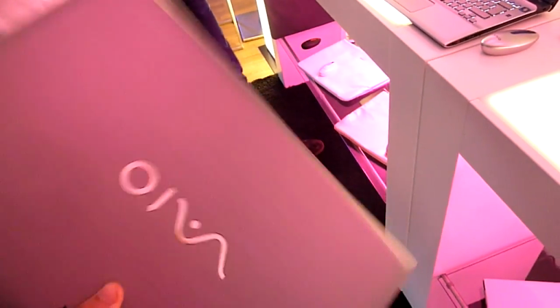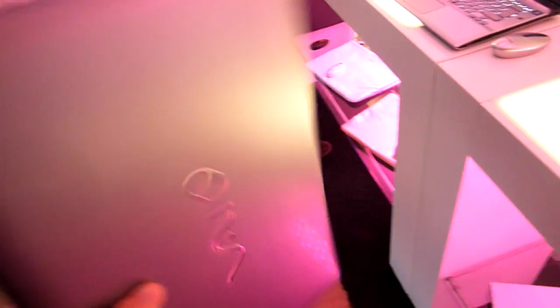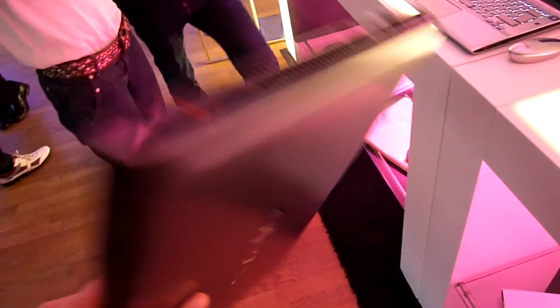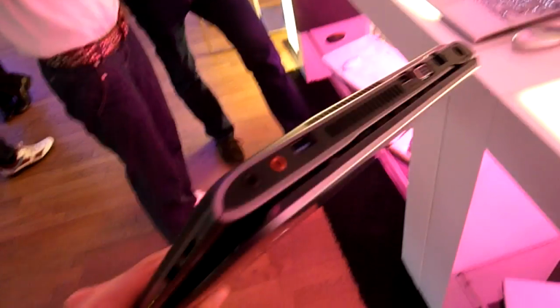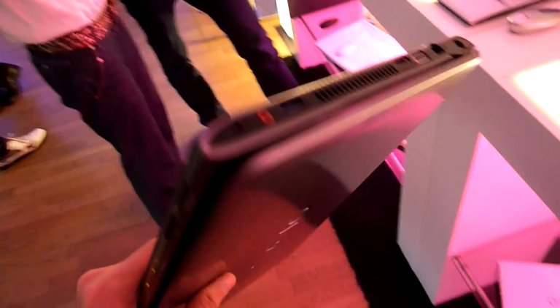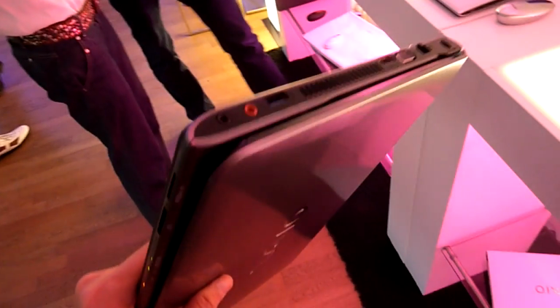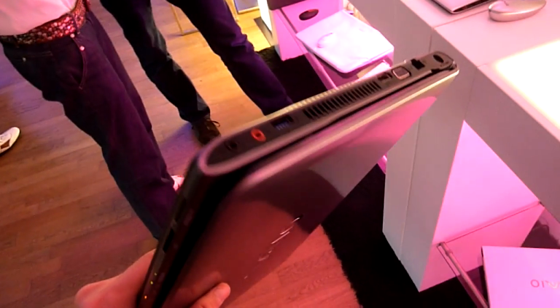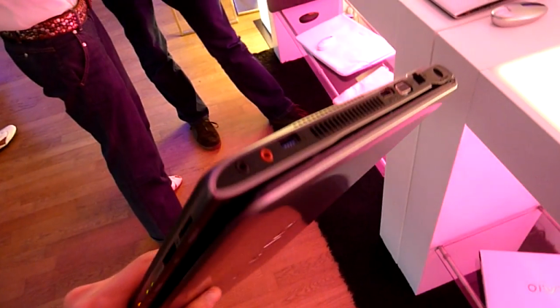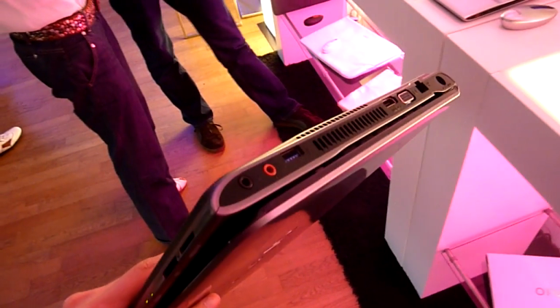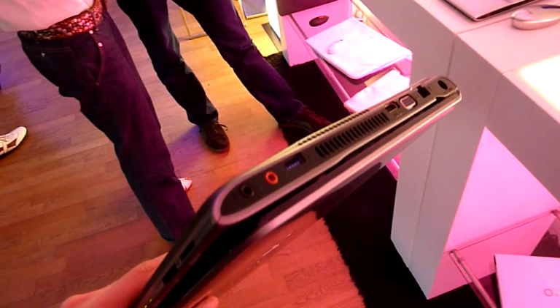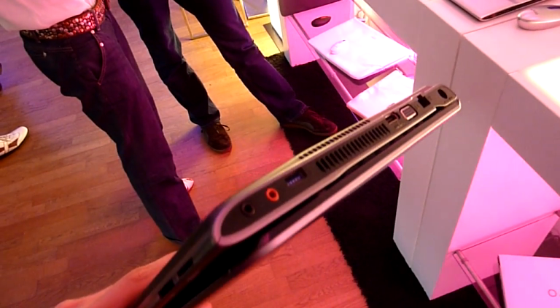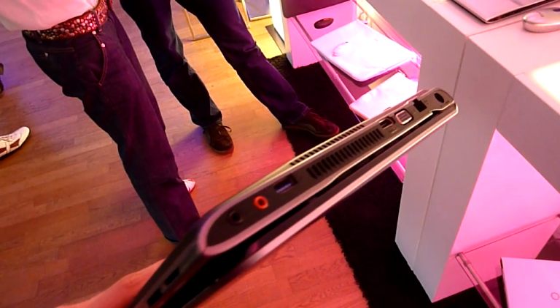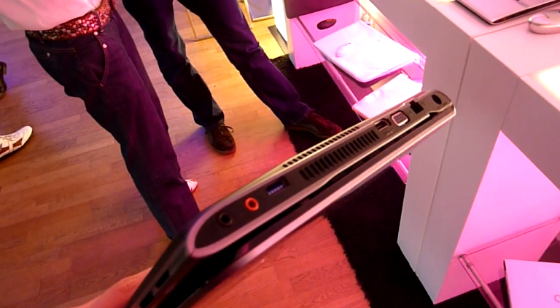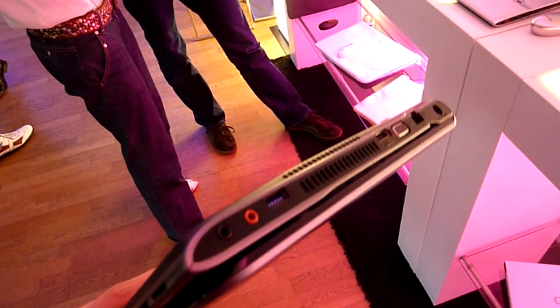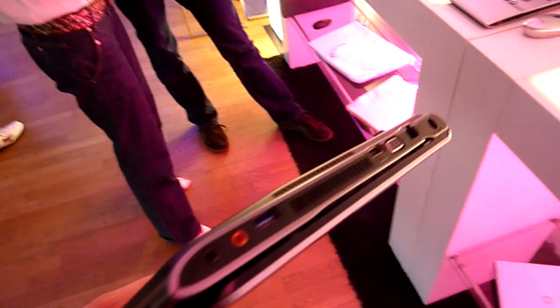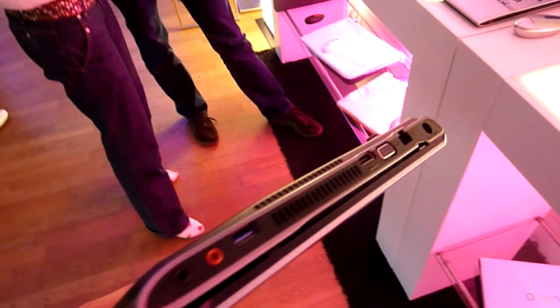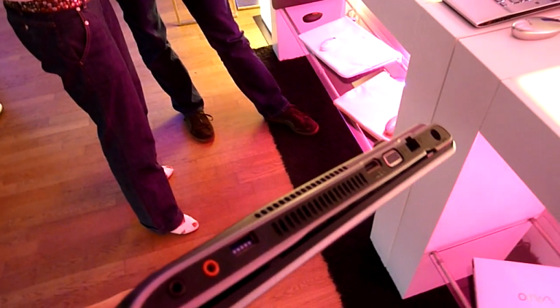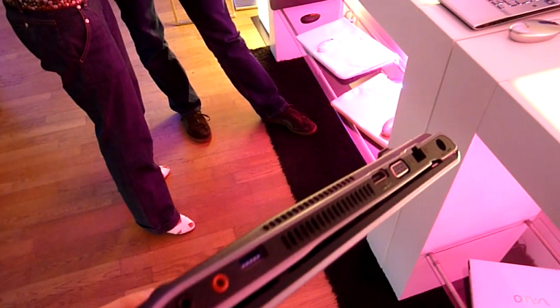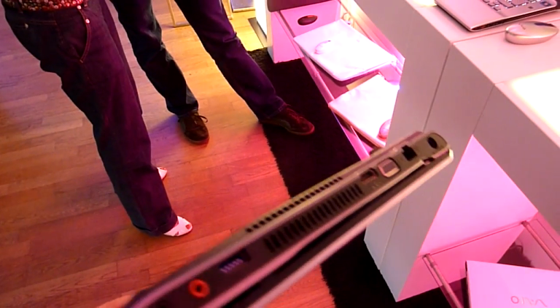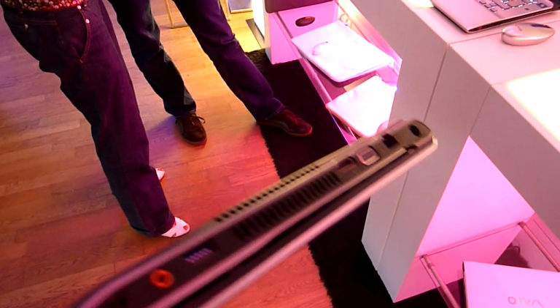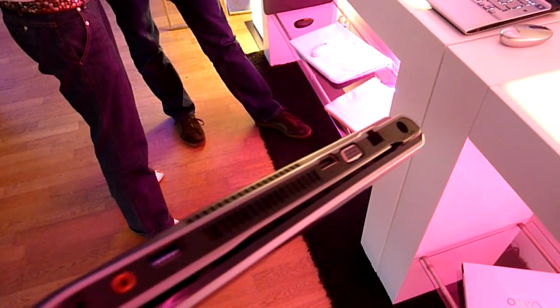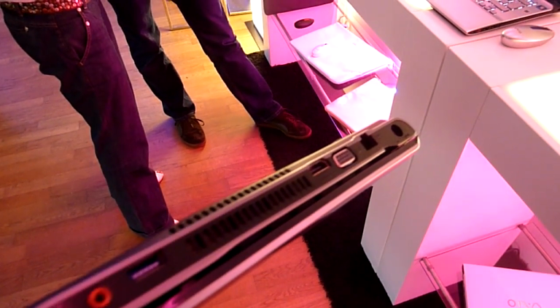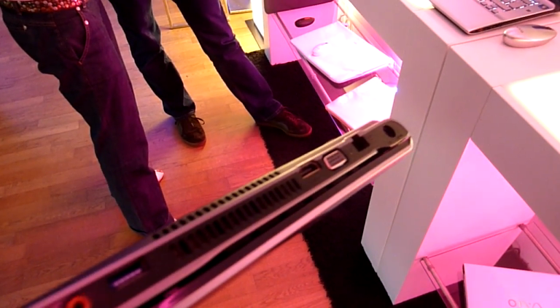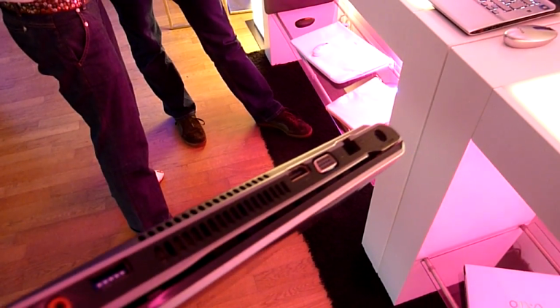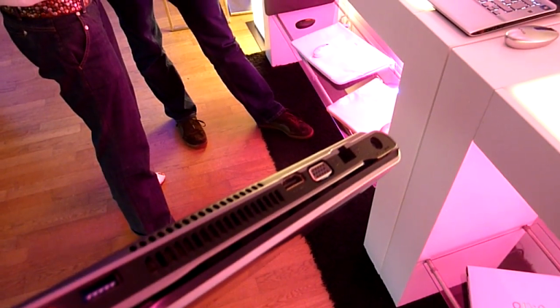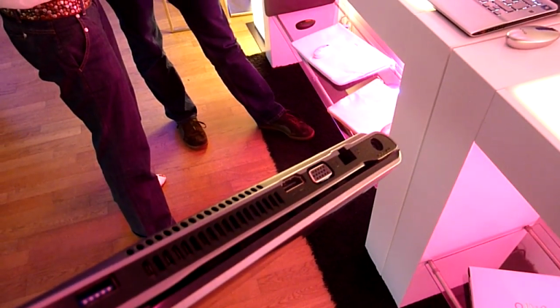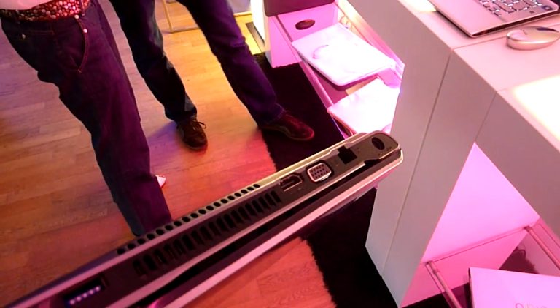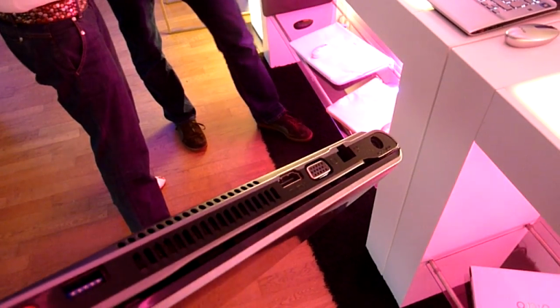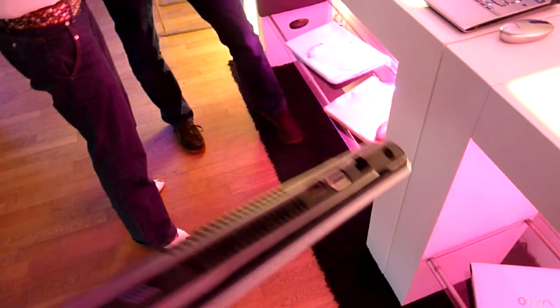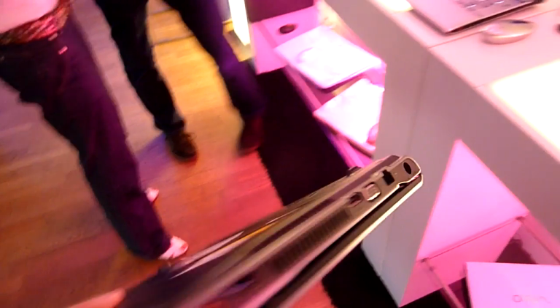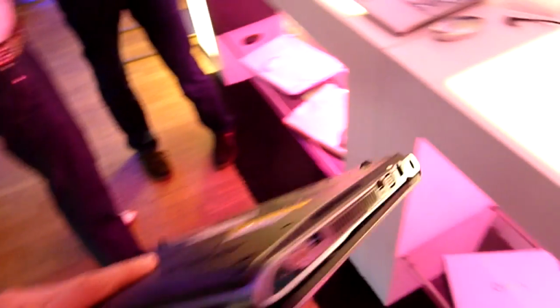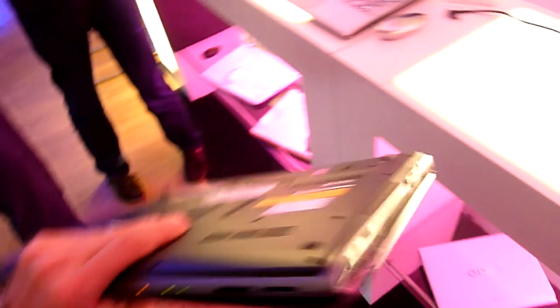On the other side we have headphone, microphone, USB 3.0, HDMI, VGA, LAN, and power.